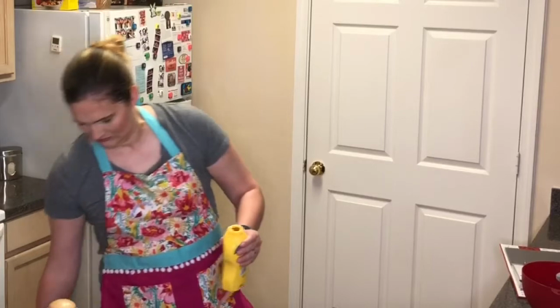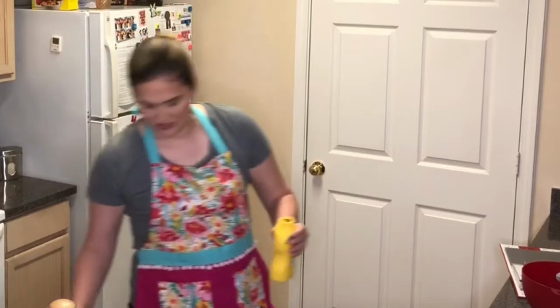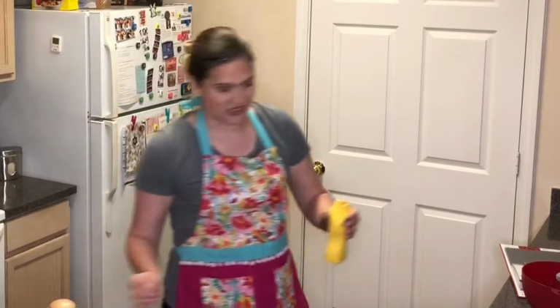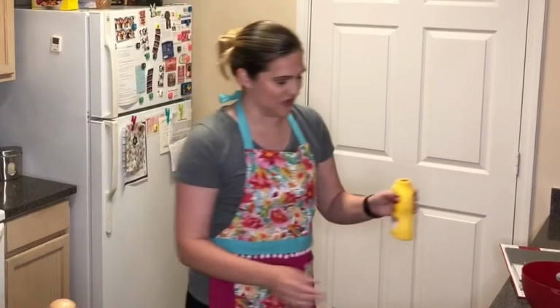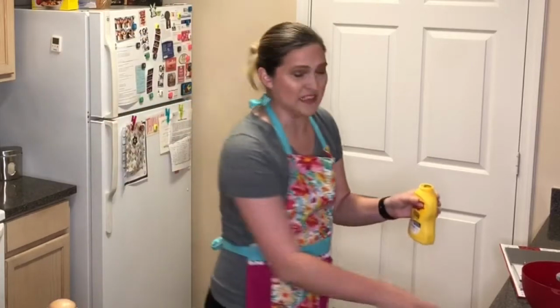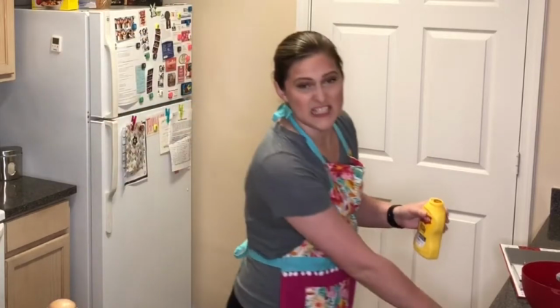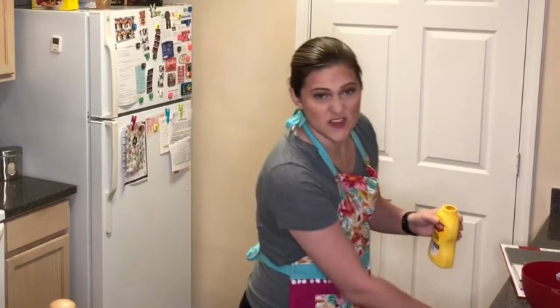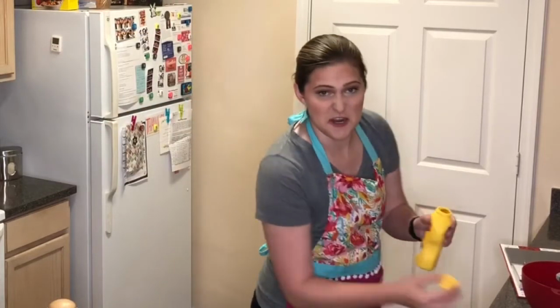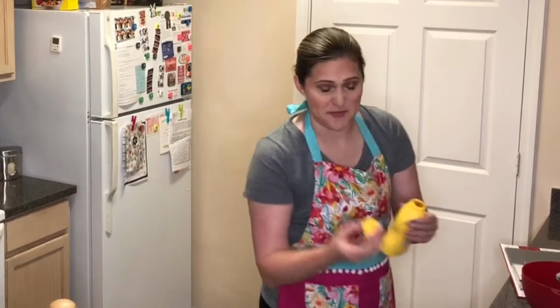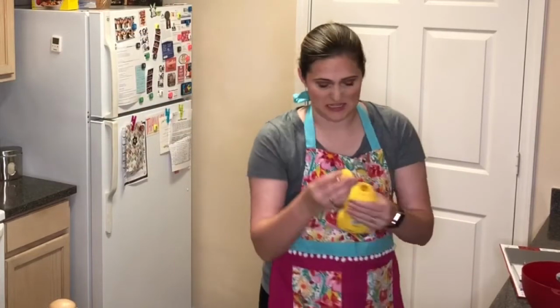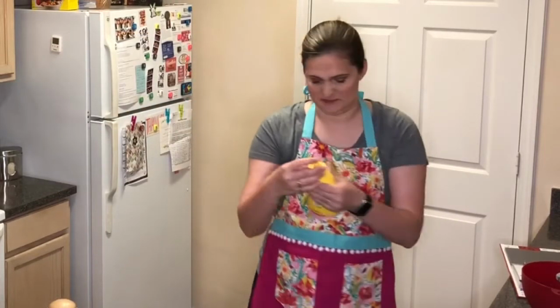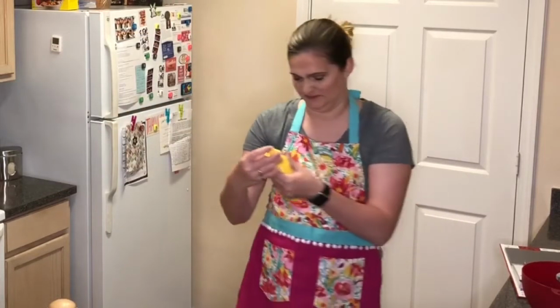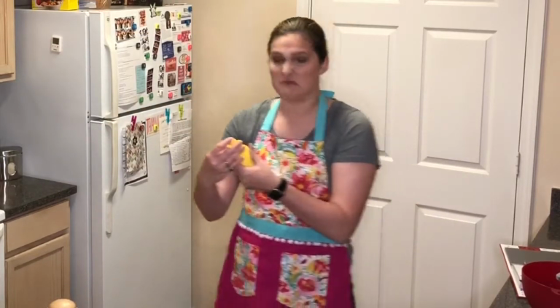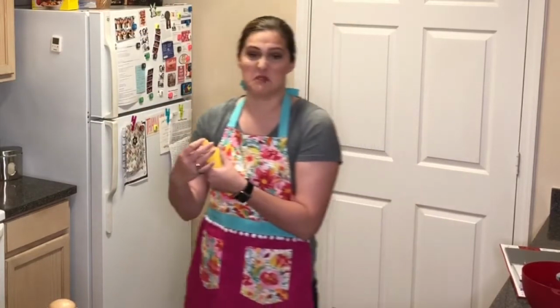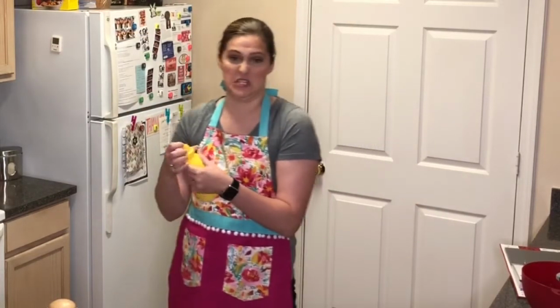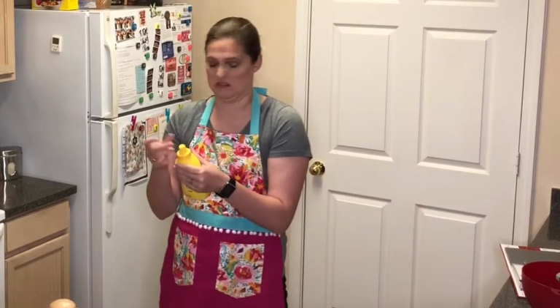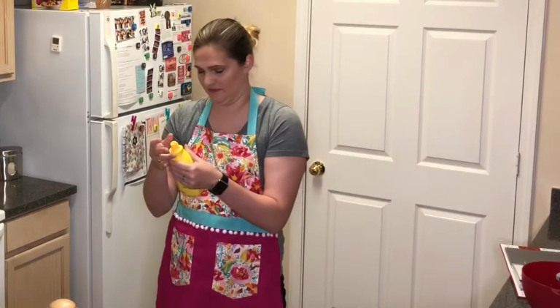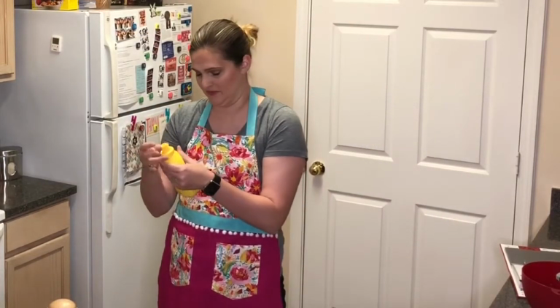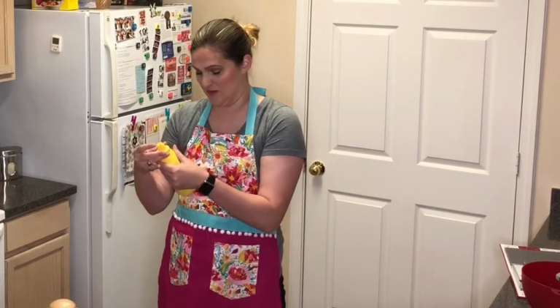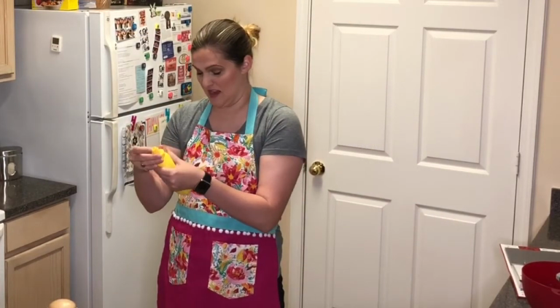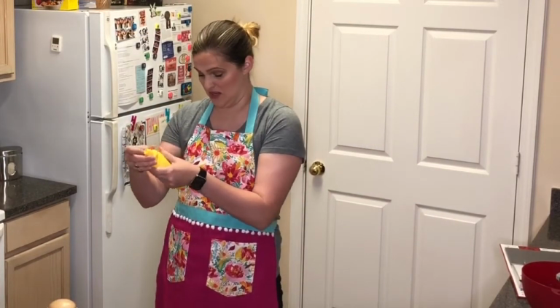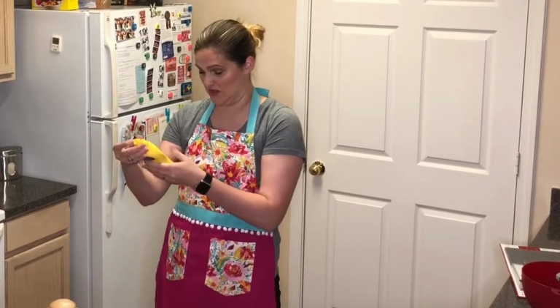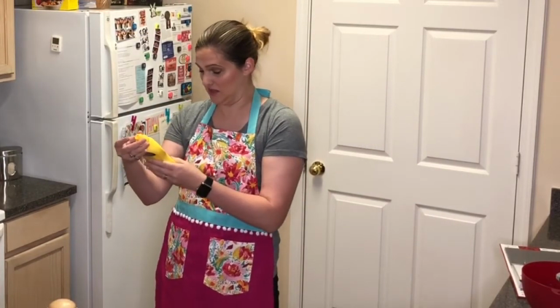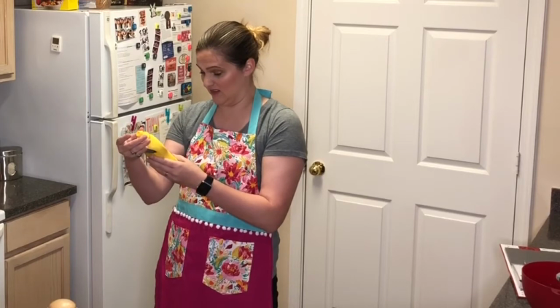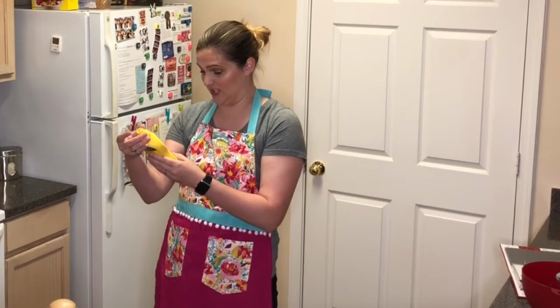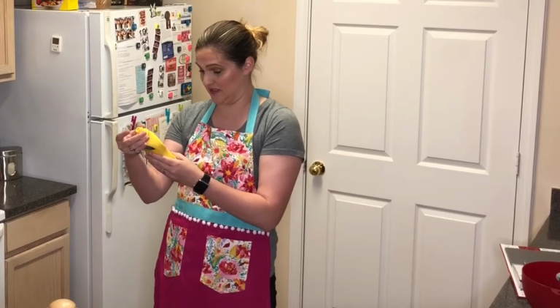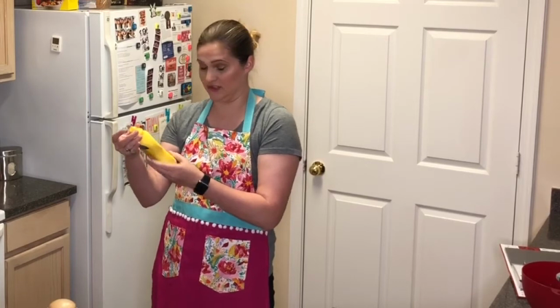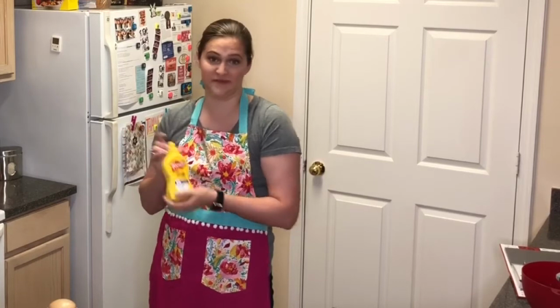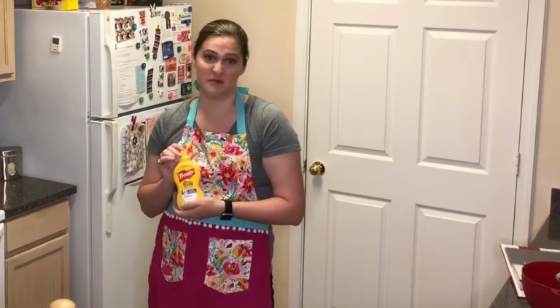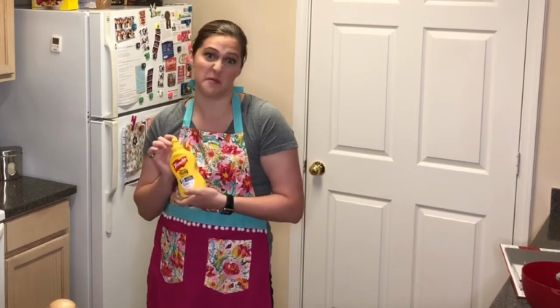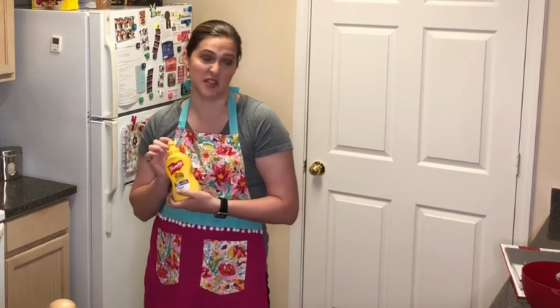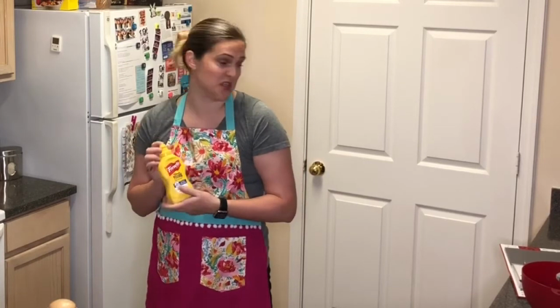Do you guys know what my least favorite condiment is? Mustard. You know what I'm never going to use again after this episode? Mustard.